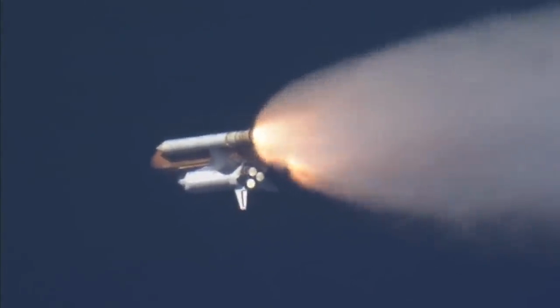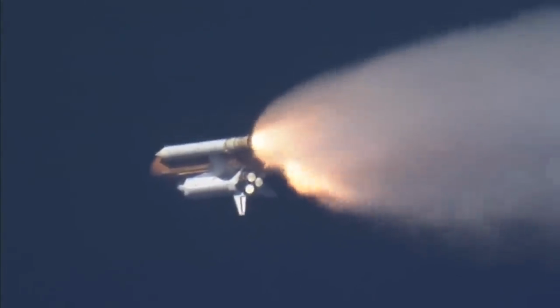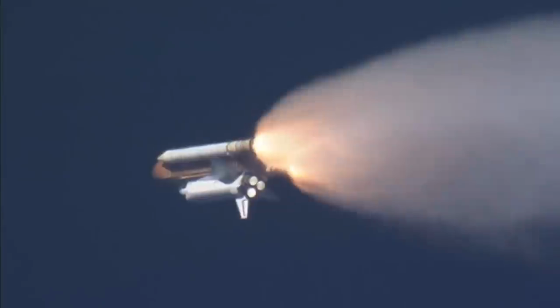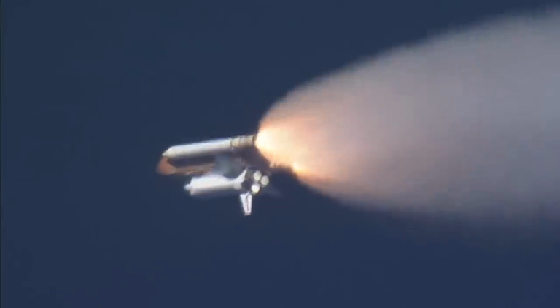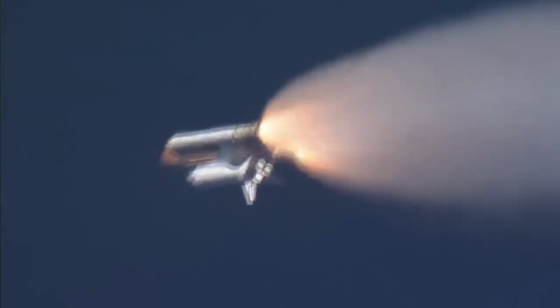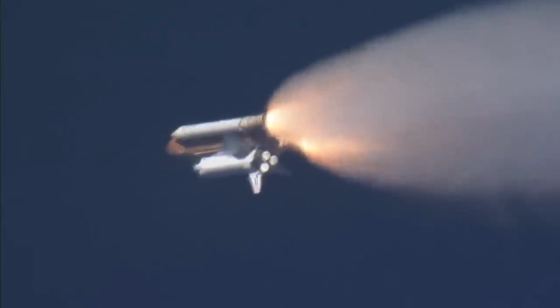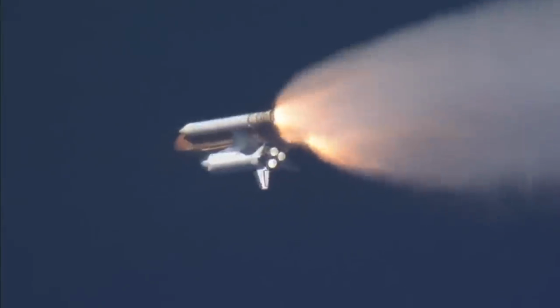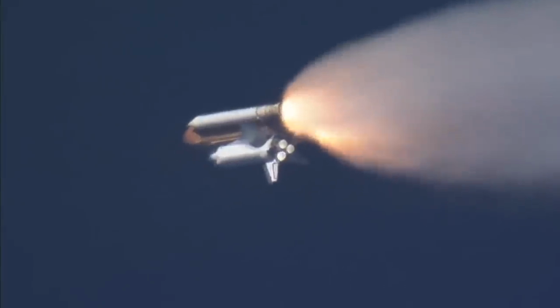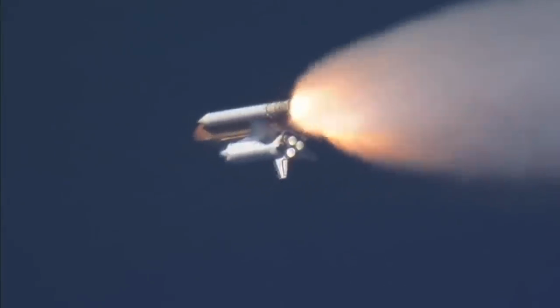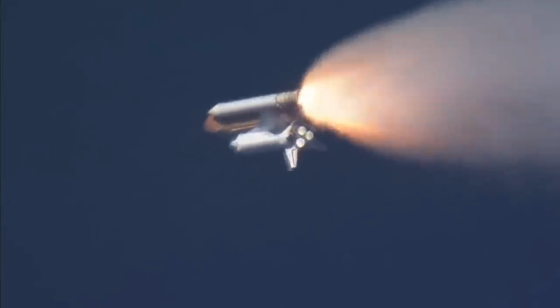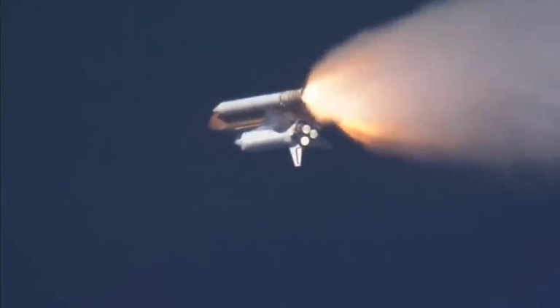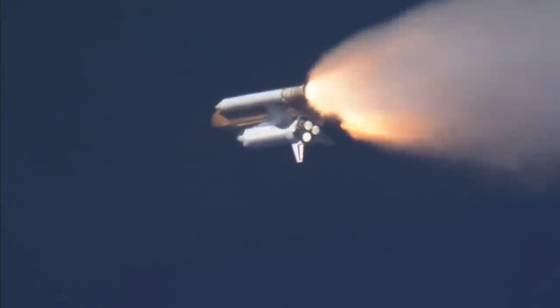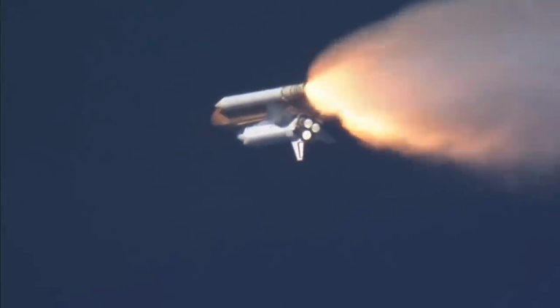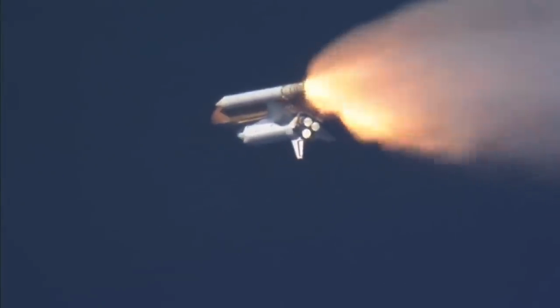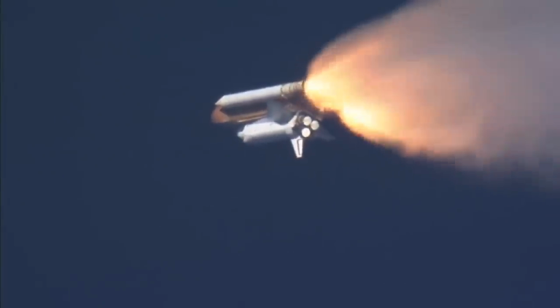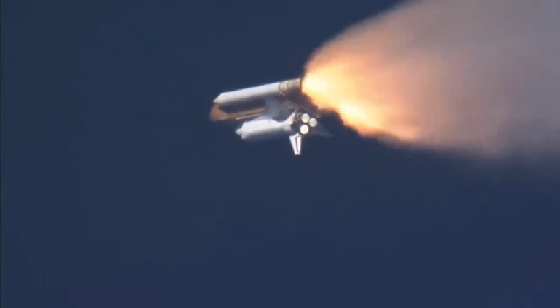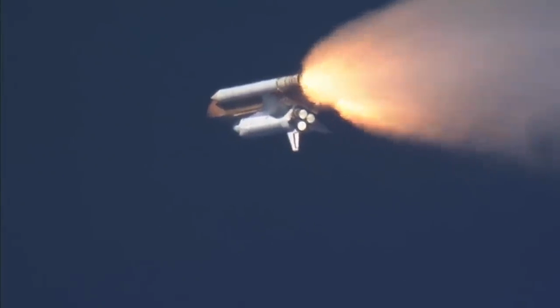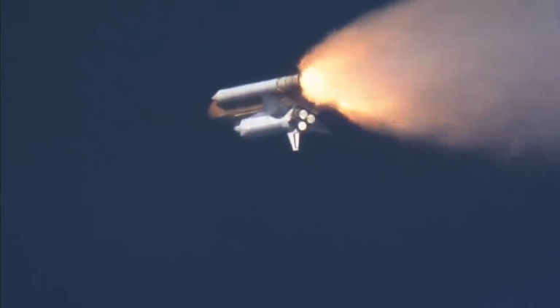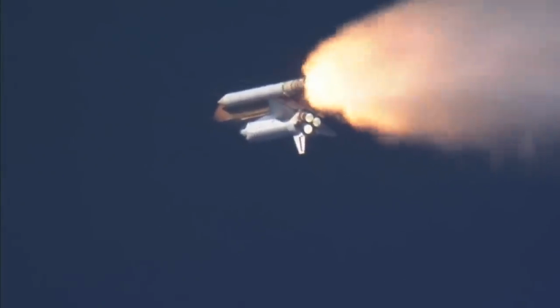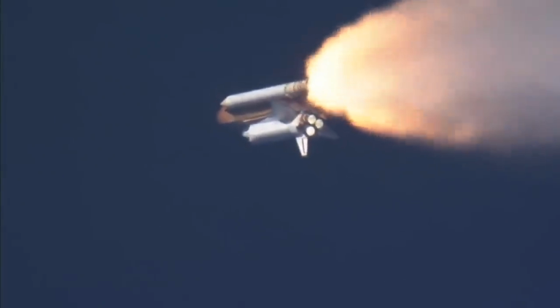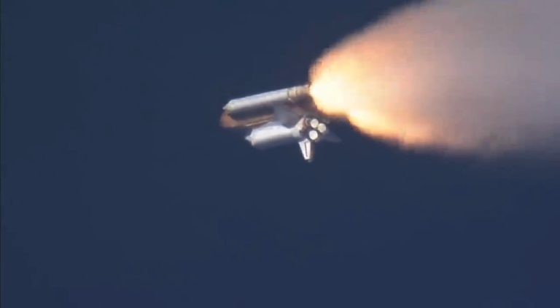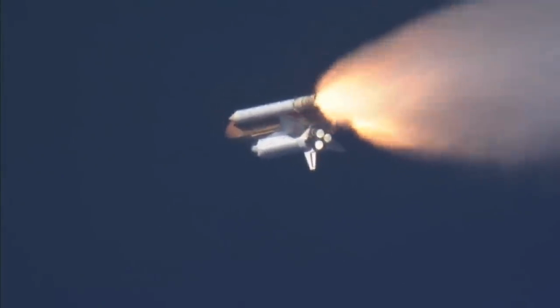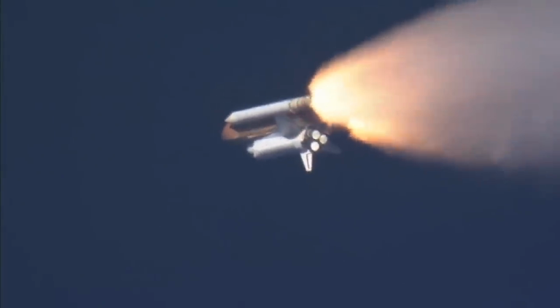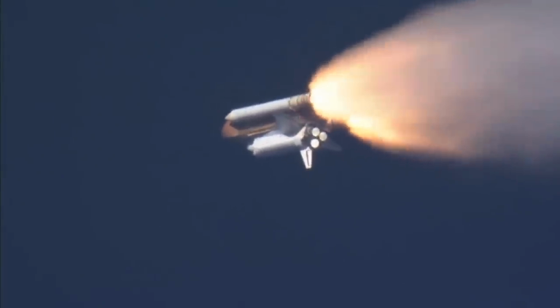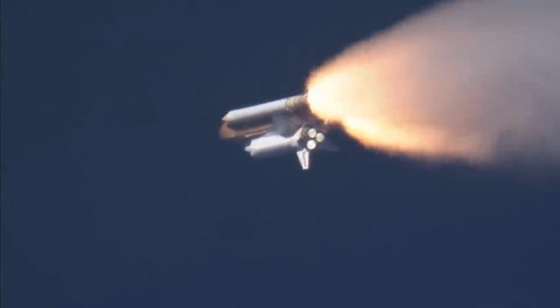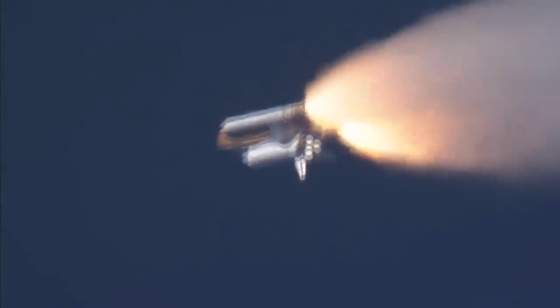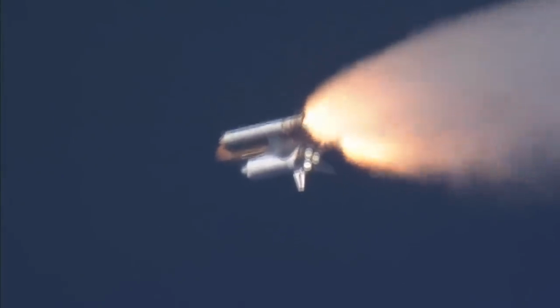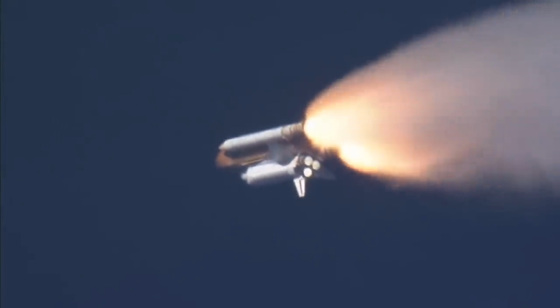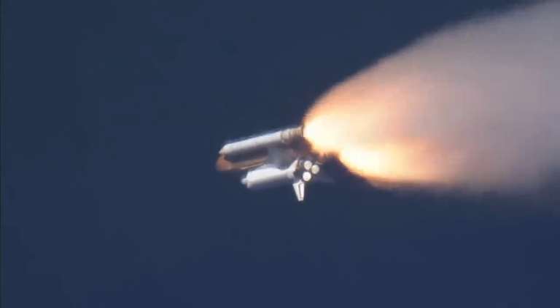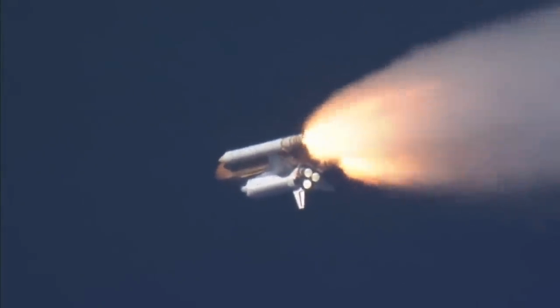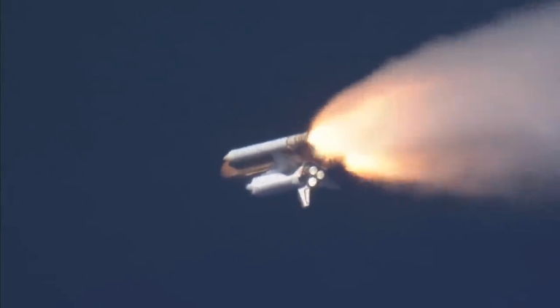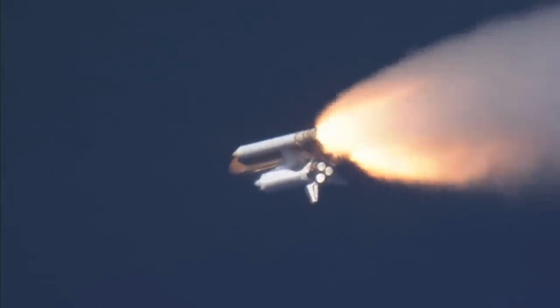Discovery, Houston — go at throttle up. Flight, go at throttle up.